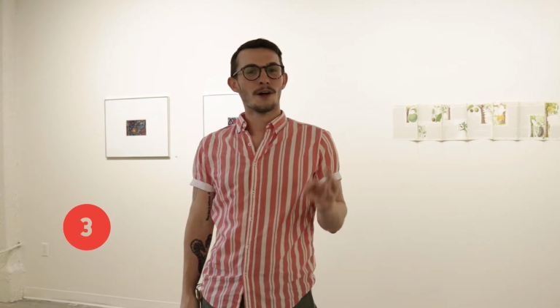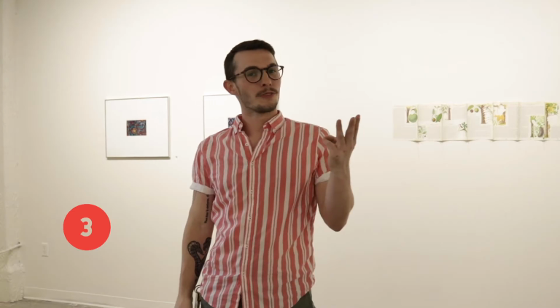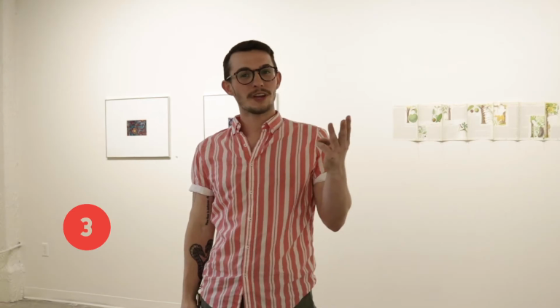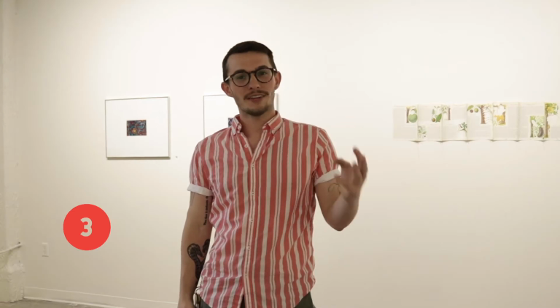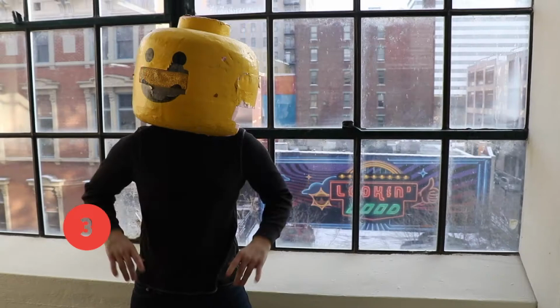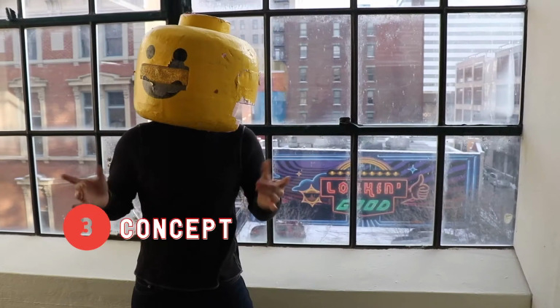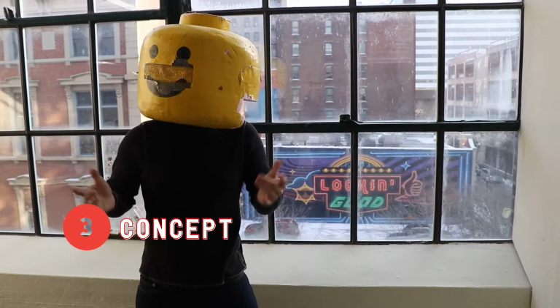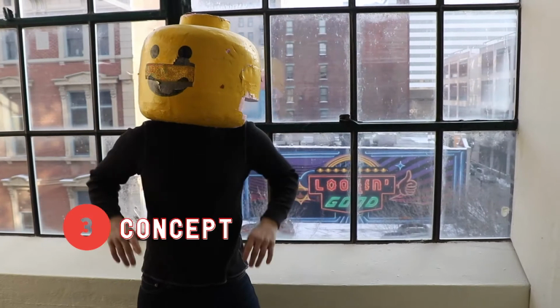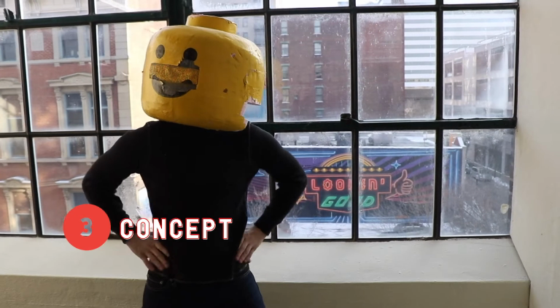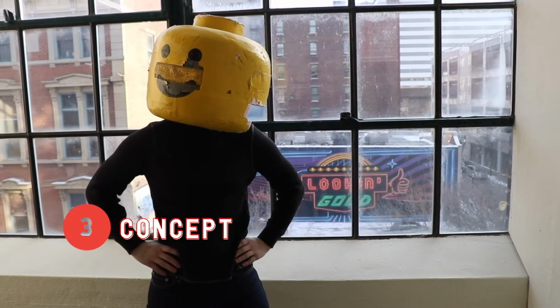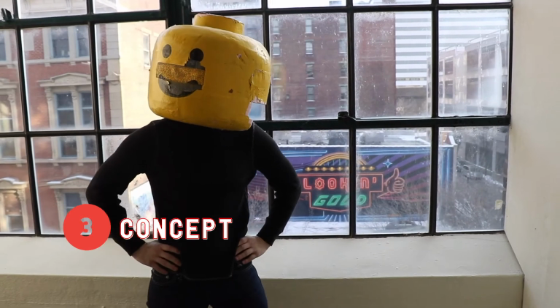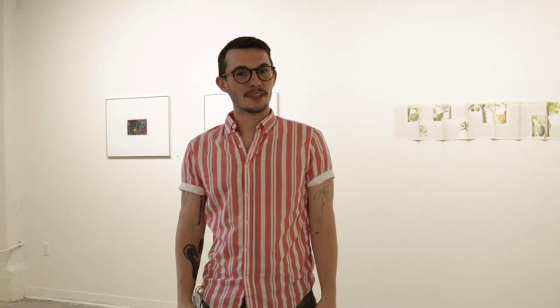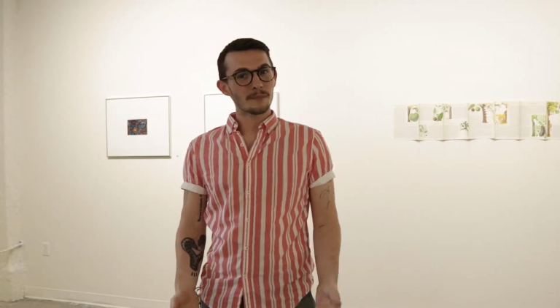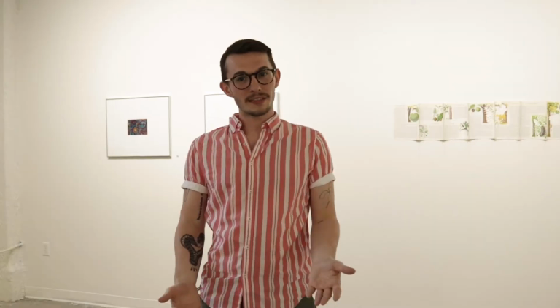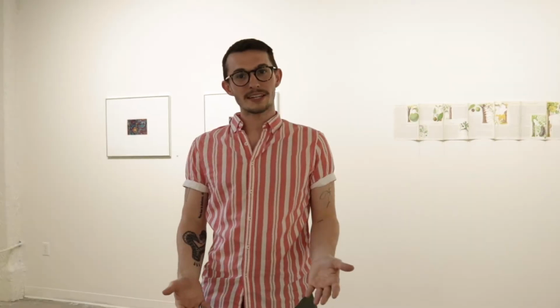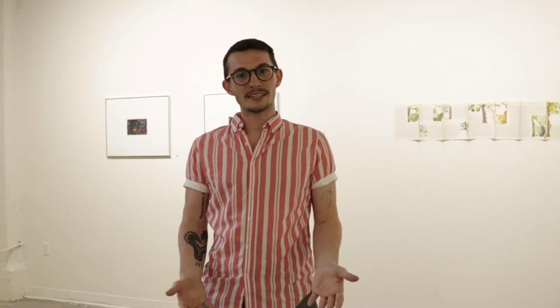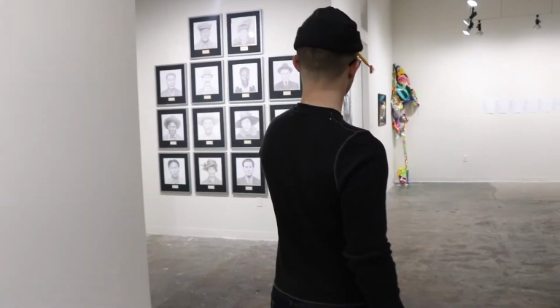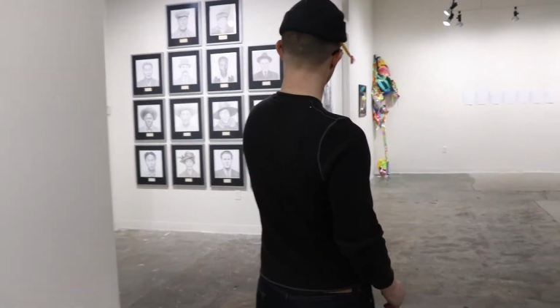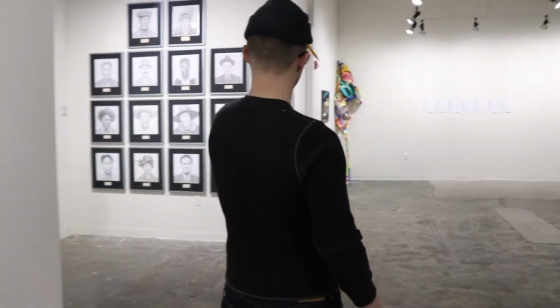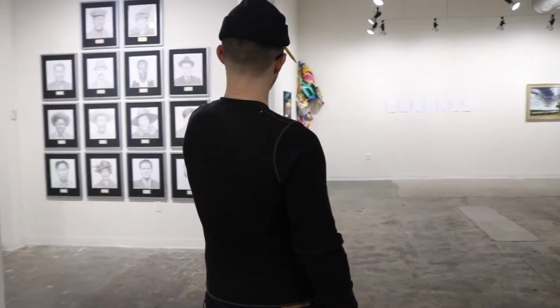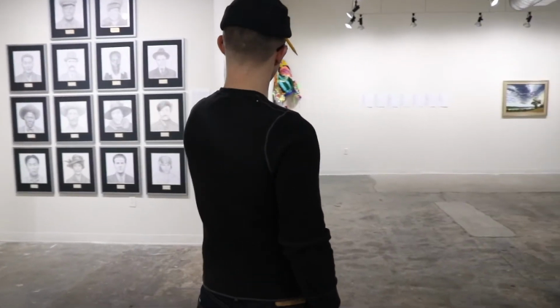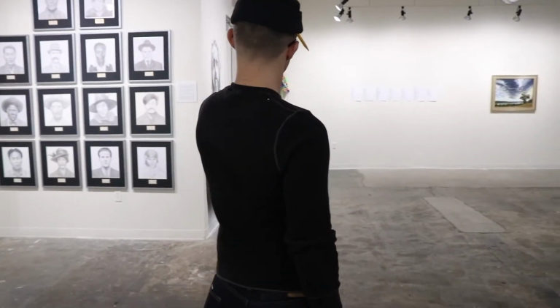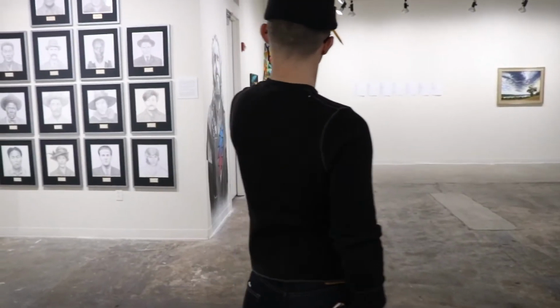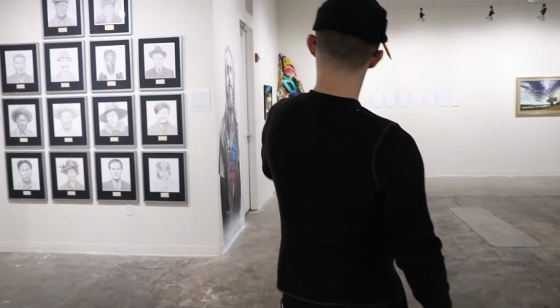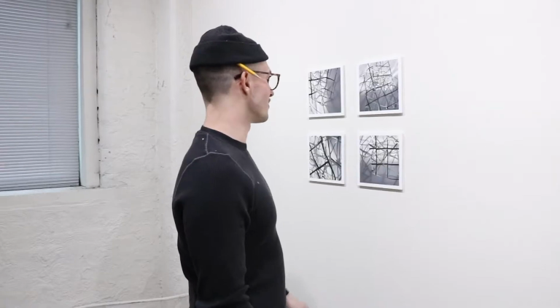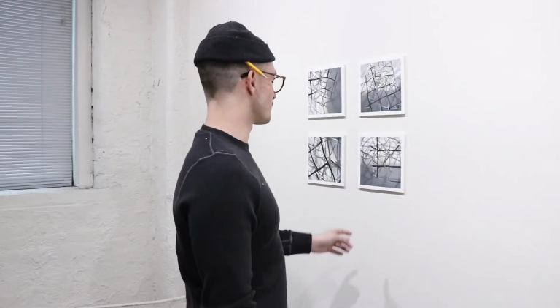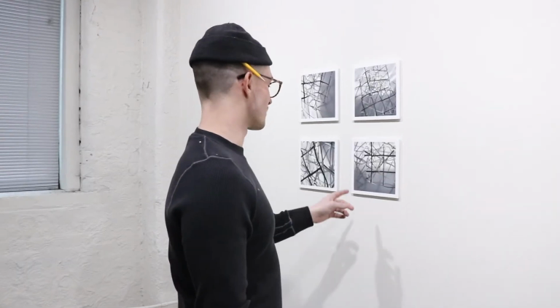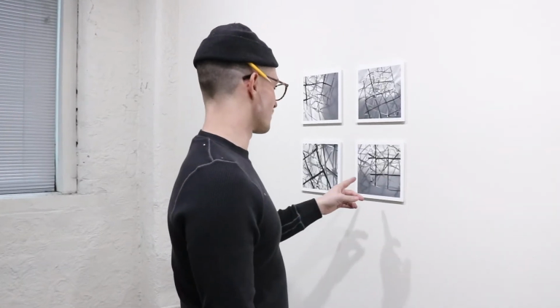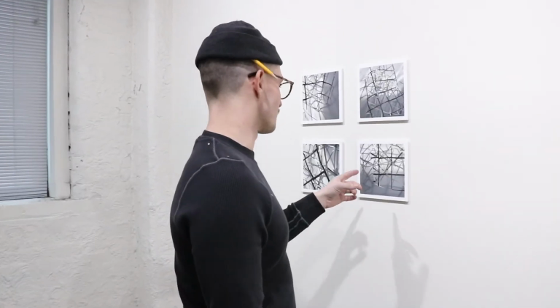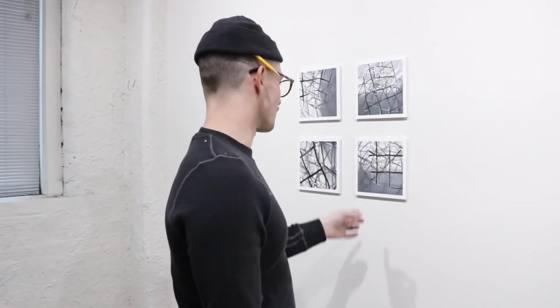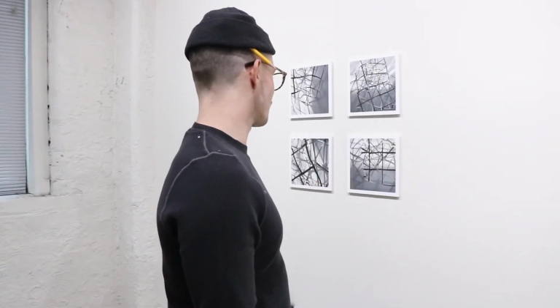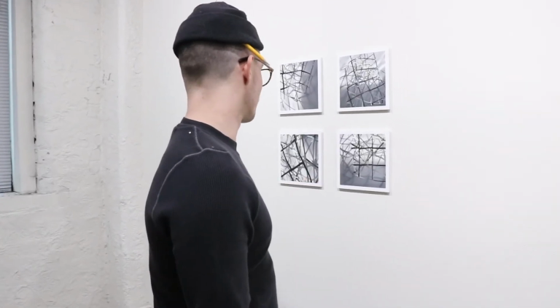Three: what's the concept? Think about the ideas behind your work and be prepared to talk about and unpack those ideas.